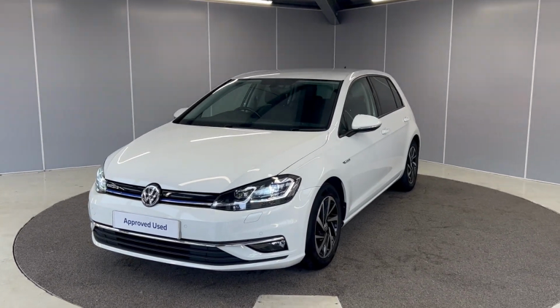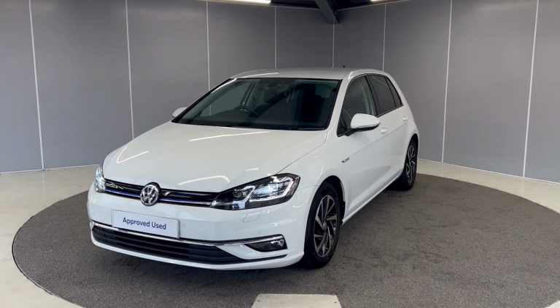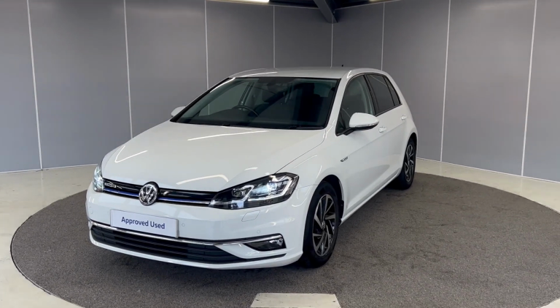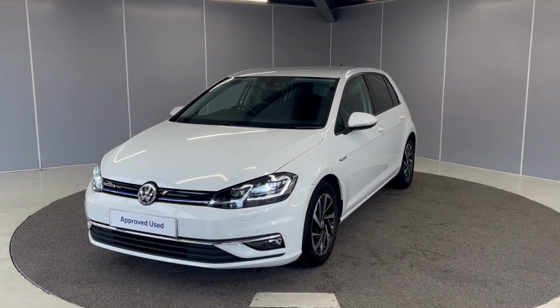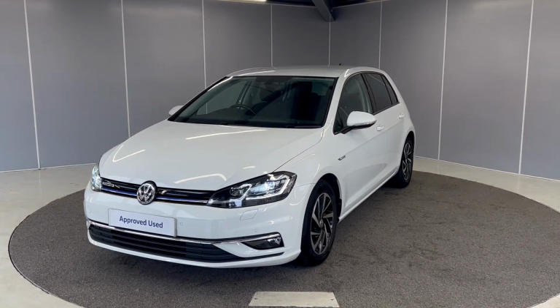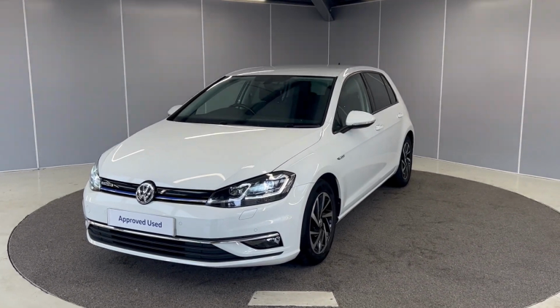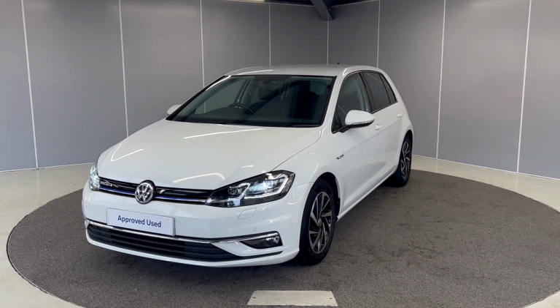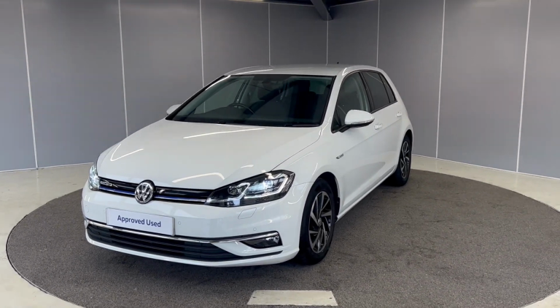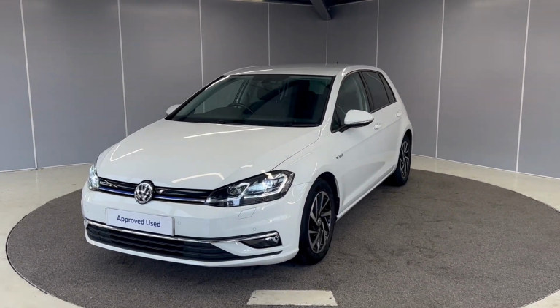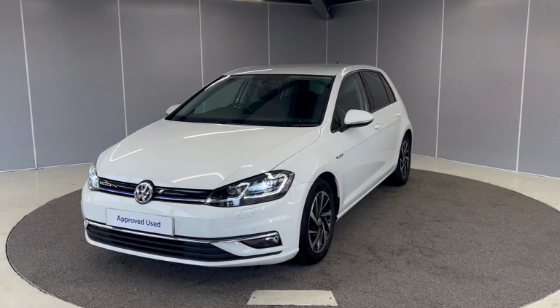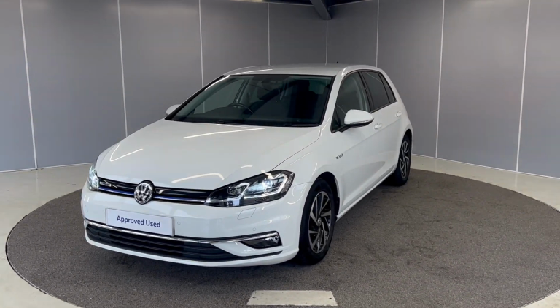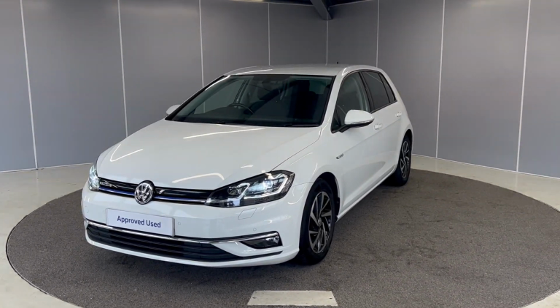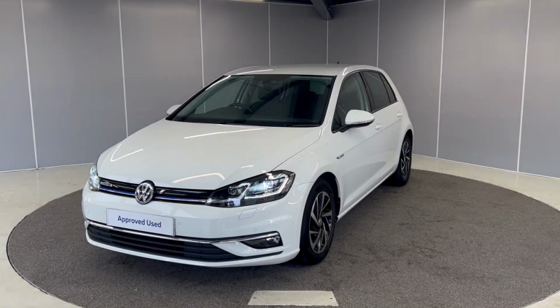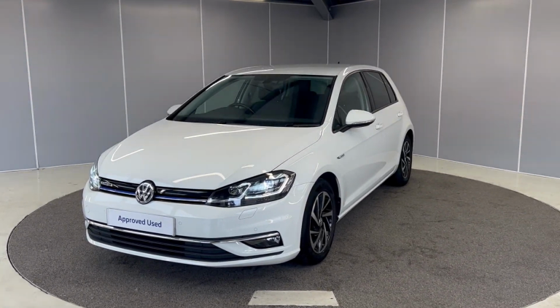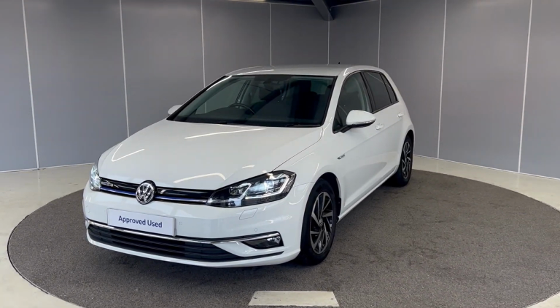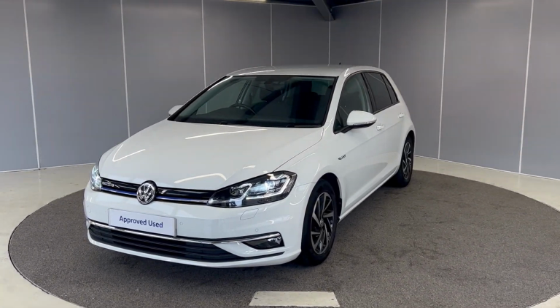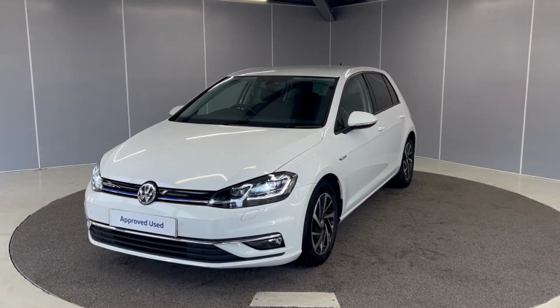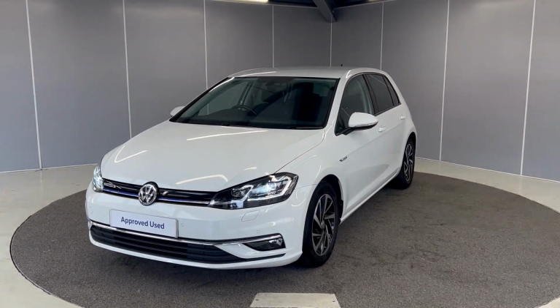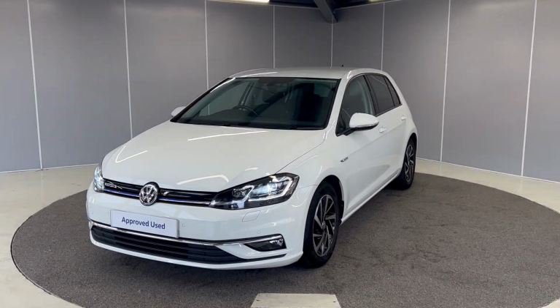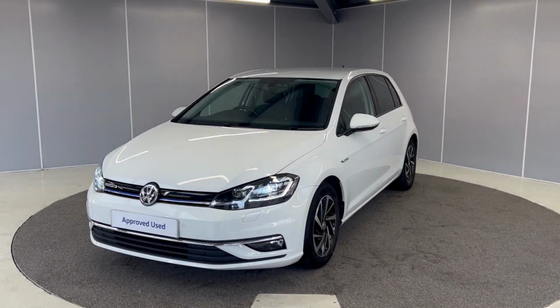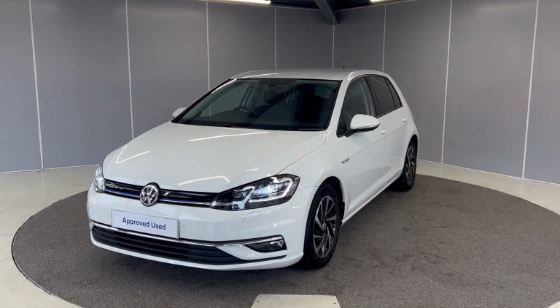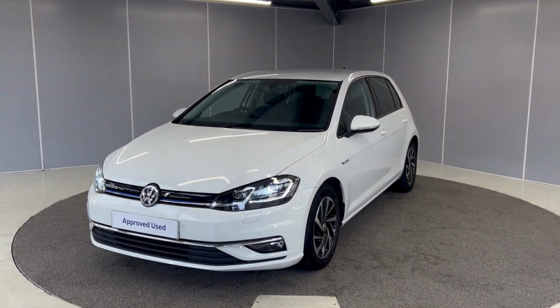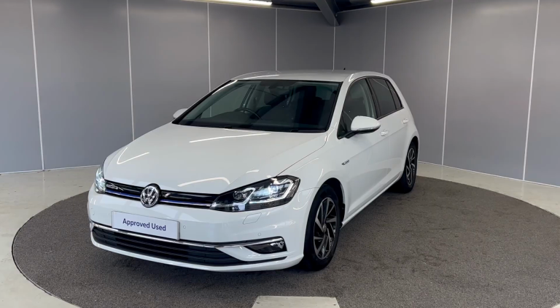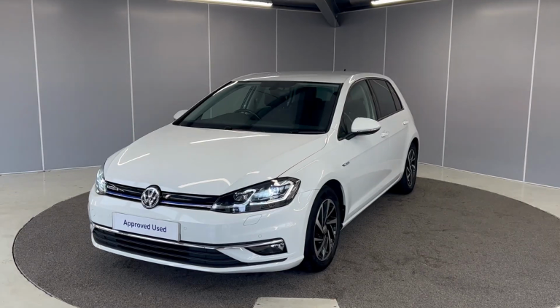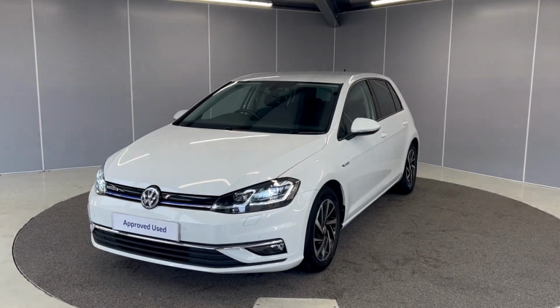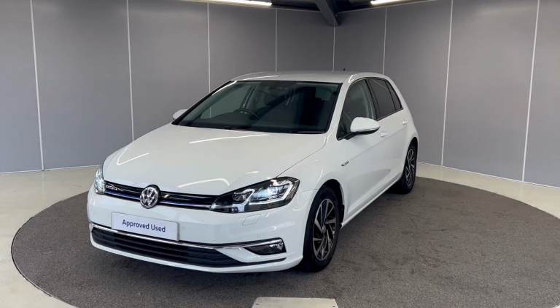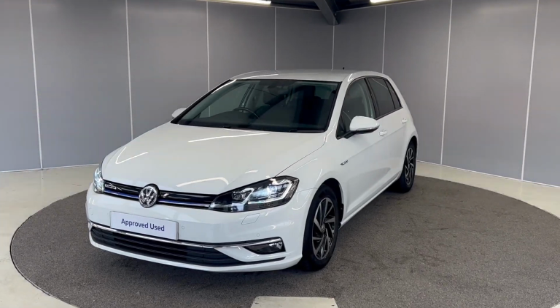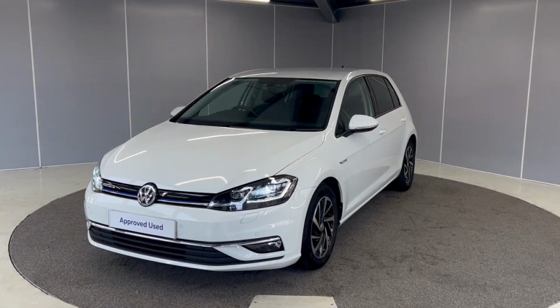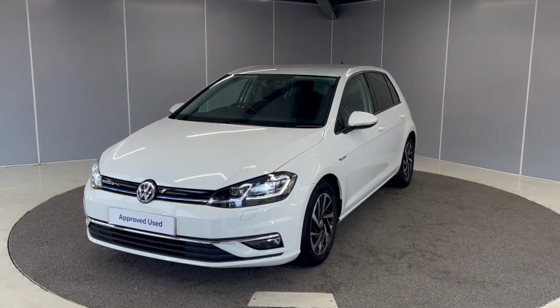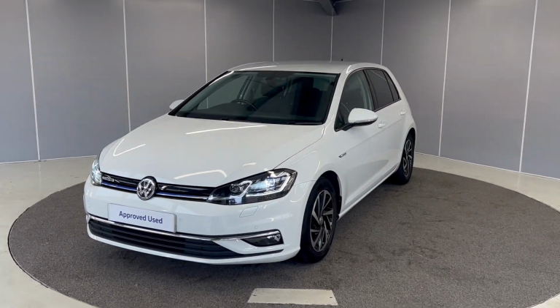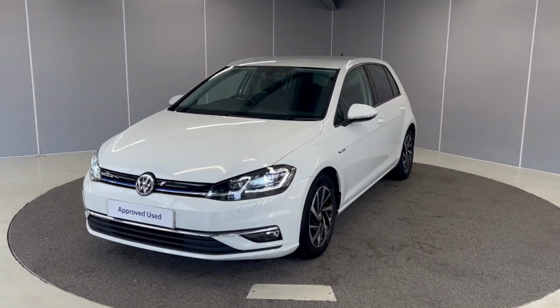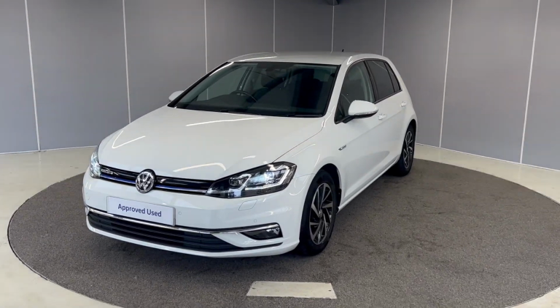This car has just landed with us so it's not been through our body shop. I'll just give it a quick wash so we can get this on here for you.